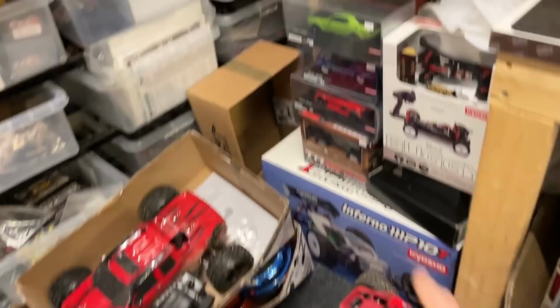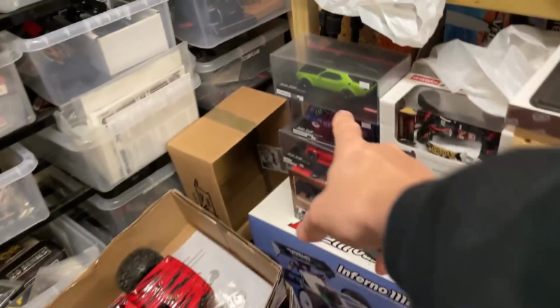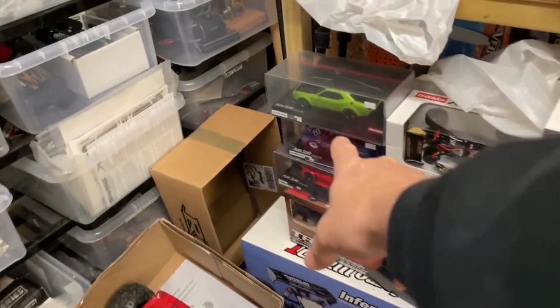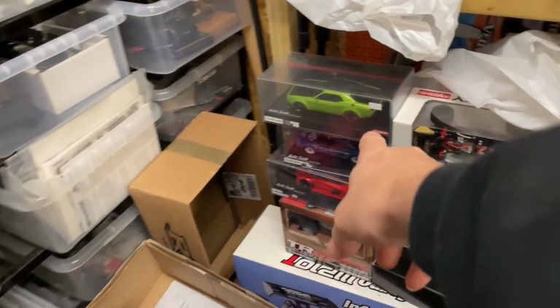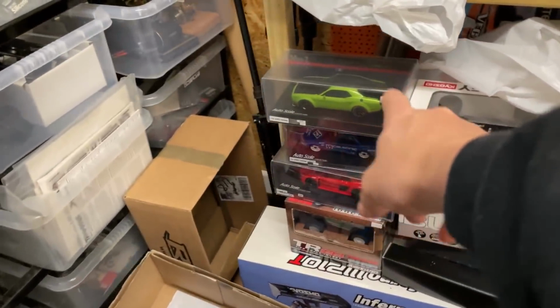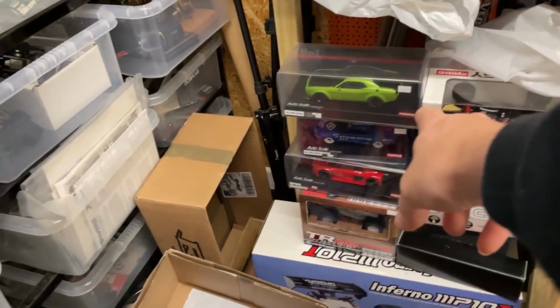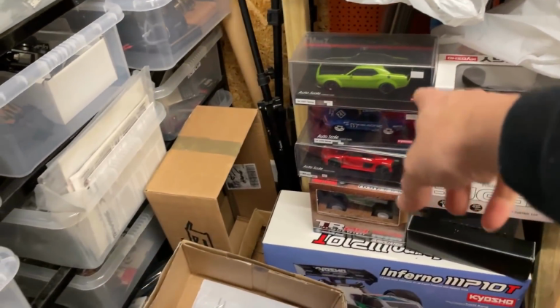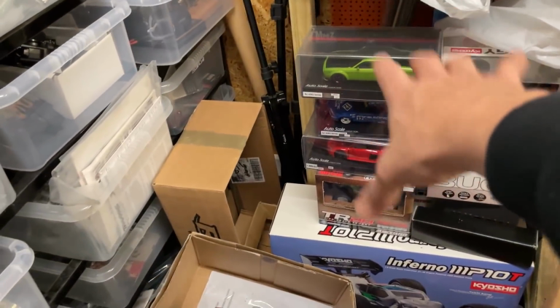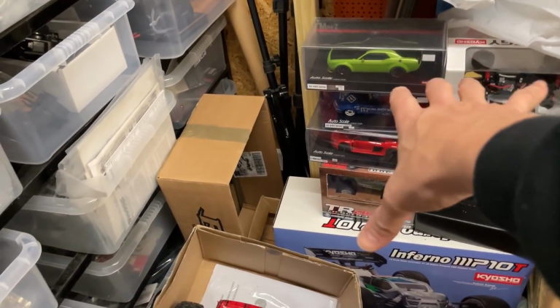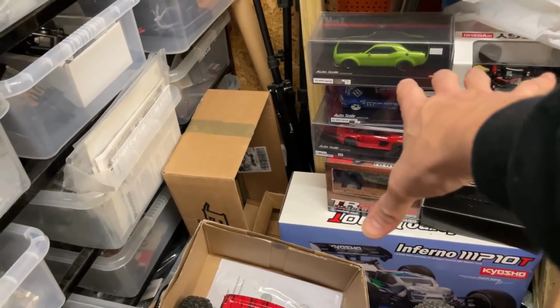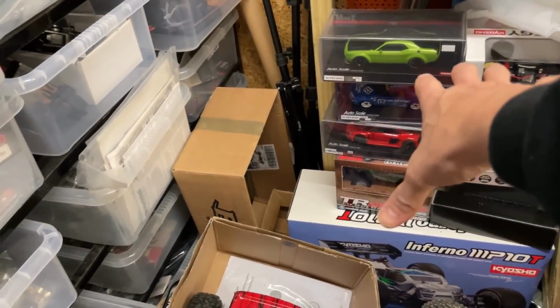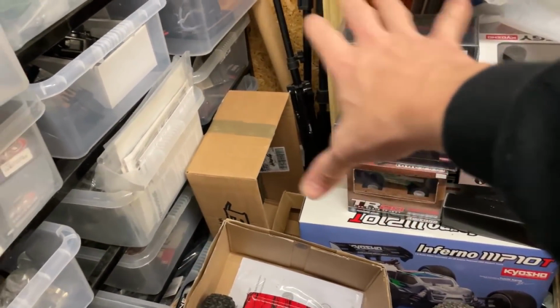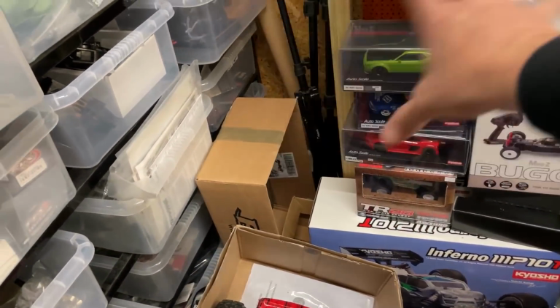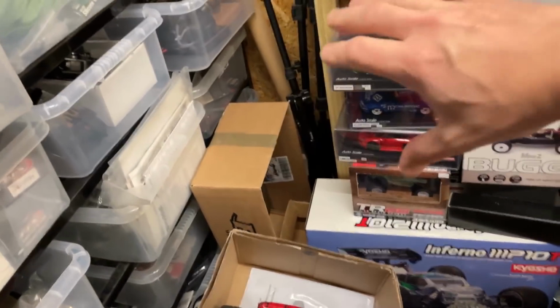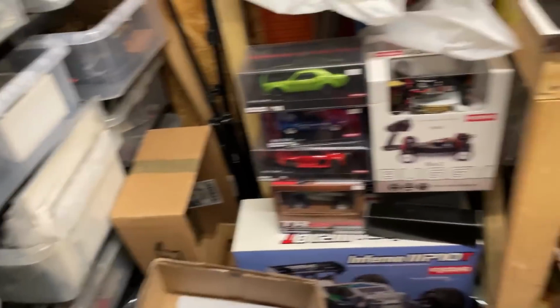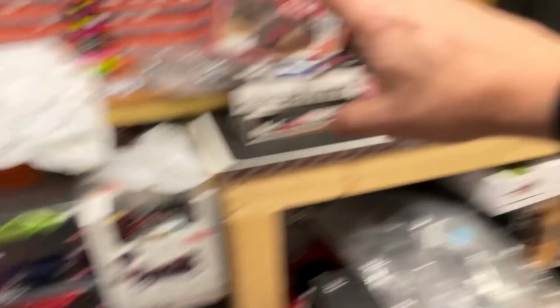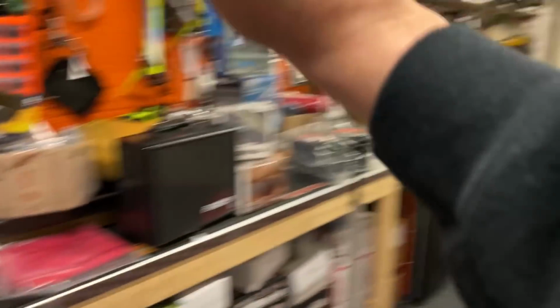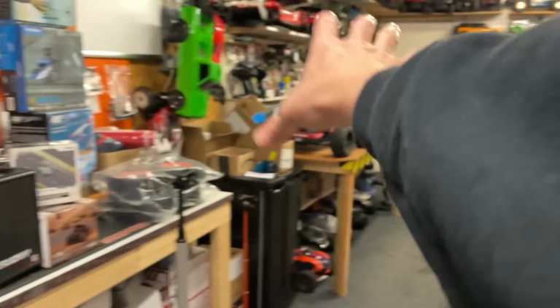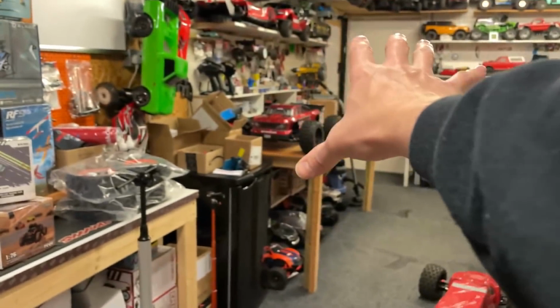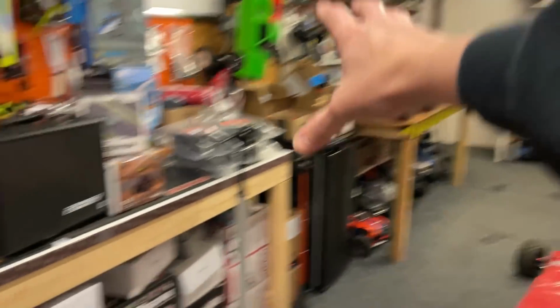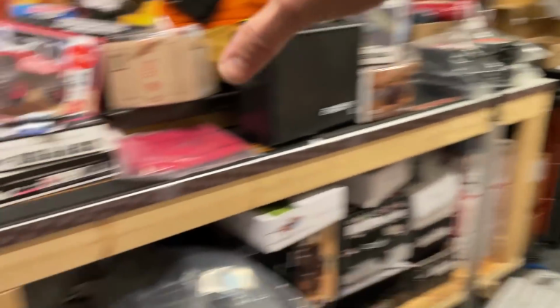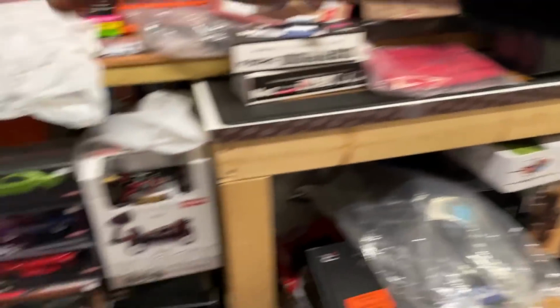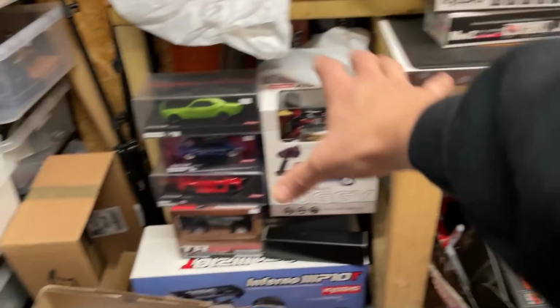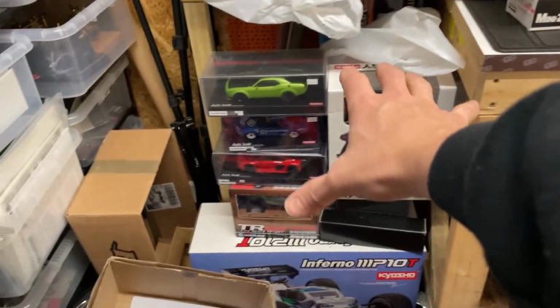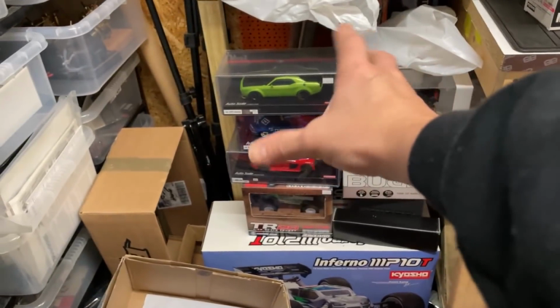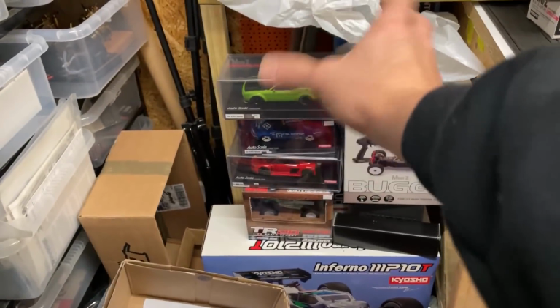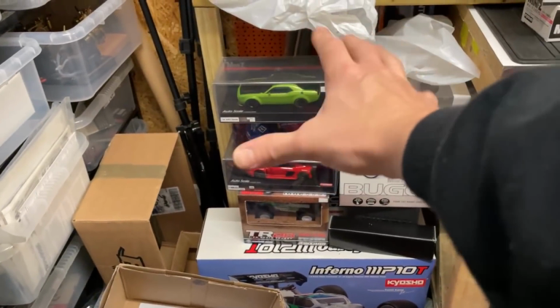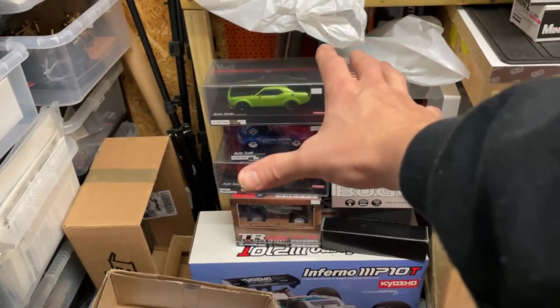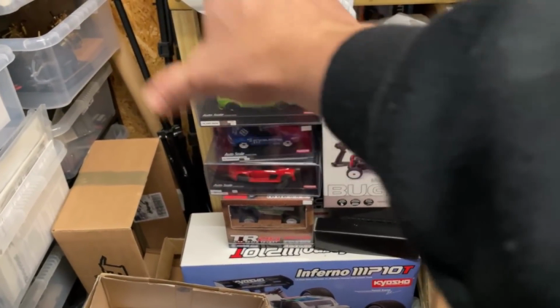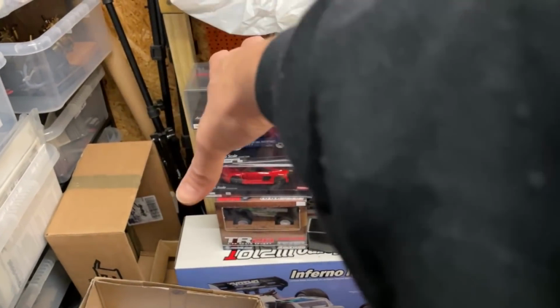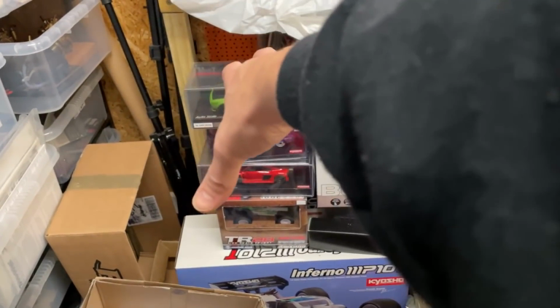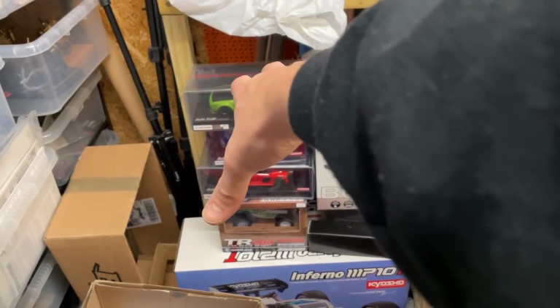Mini Zs — I'm going to do a video on them now. I'm just about to dig them out, chuck them on the bench, and then we're going to unbox them and have a little play.